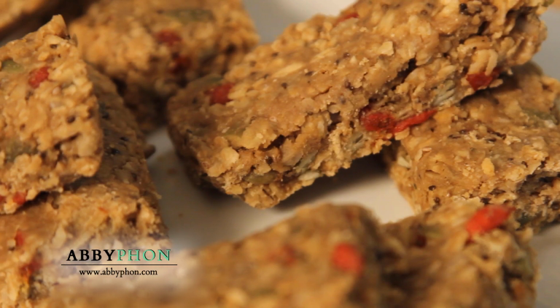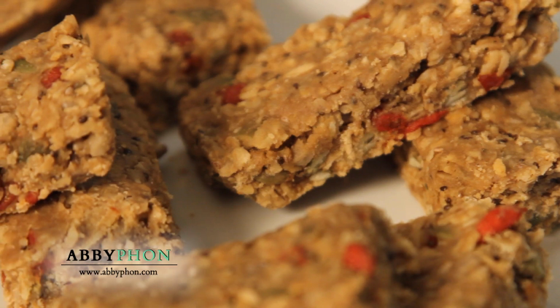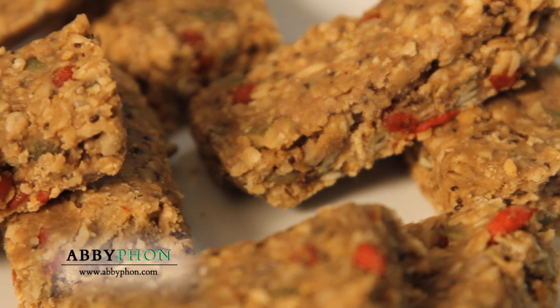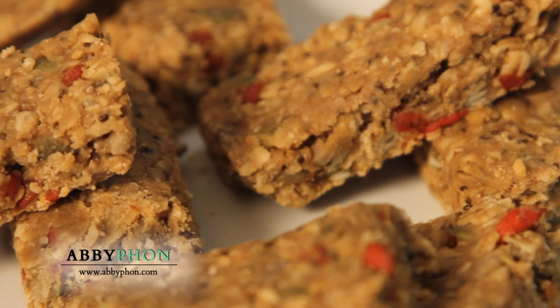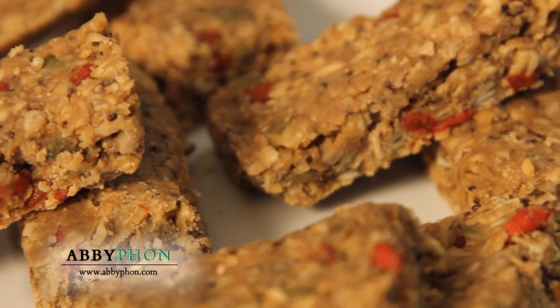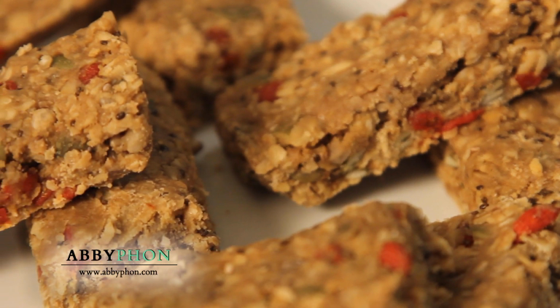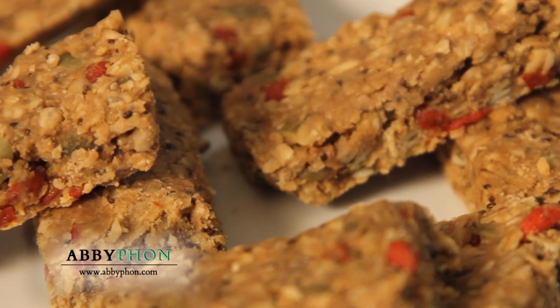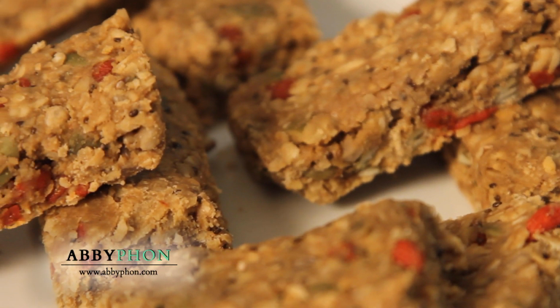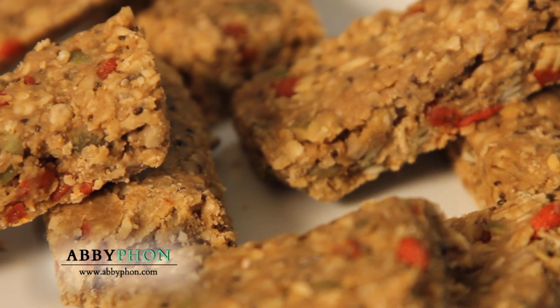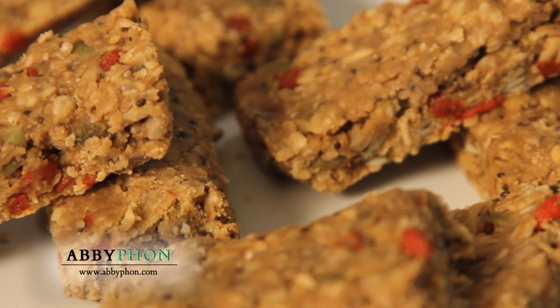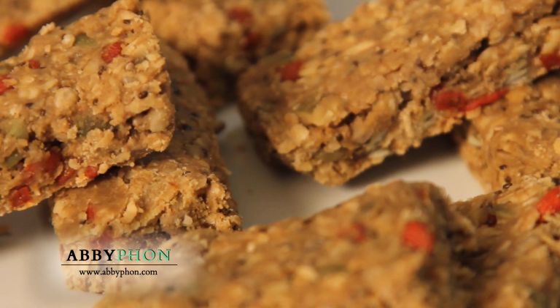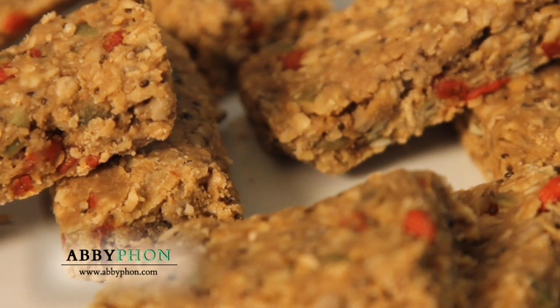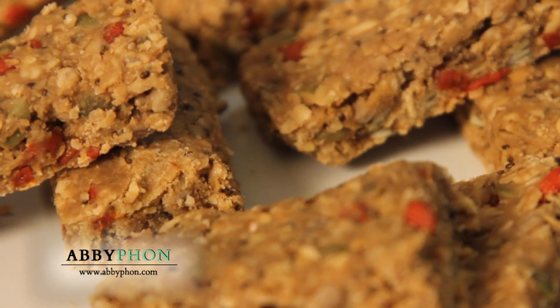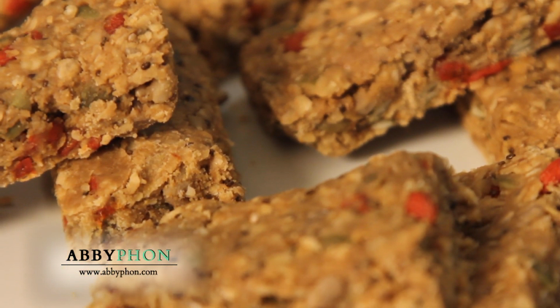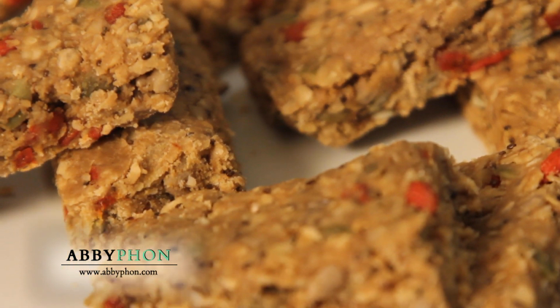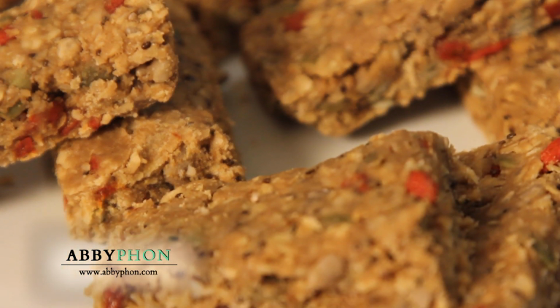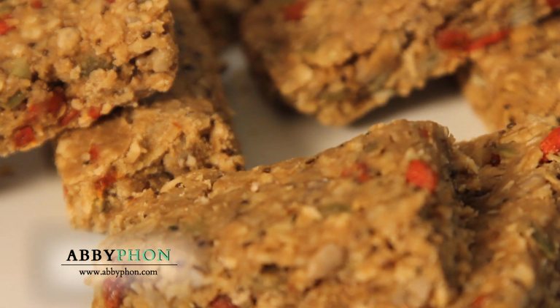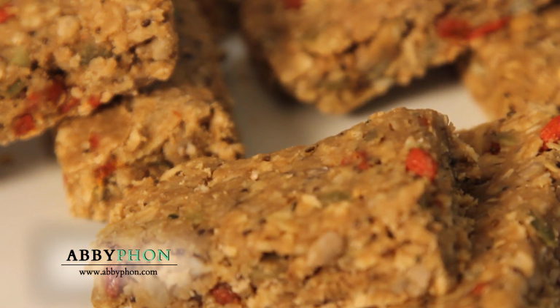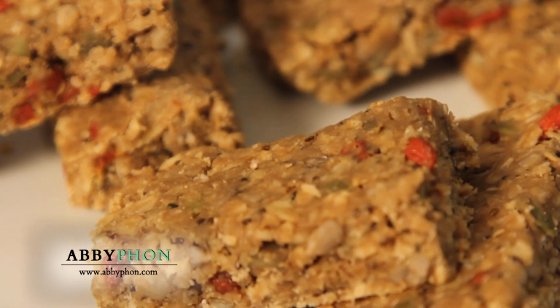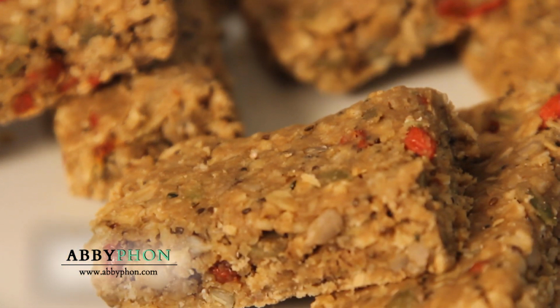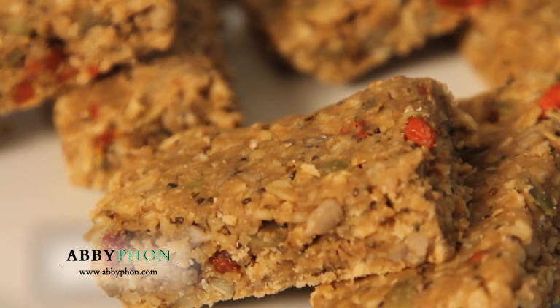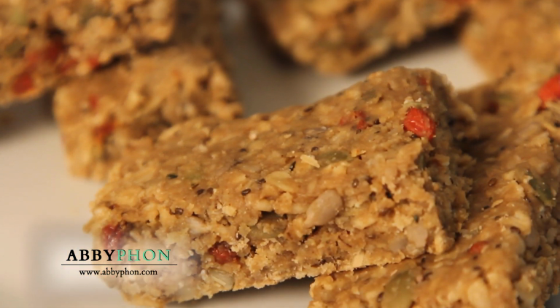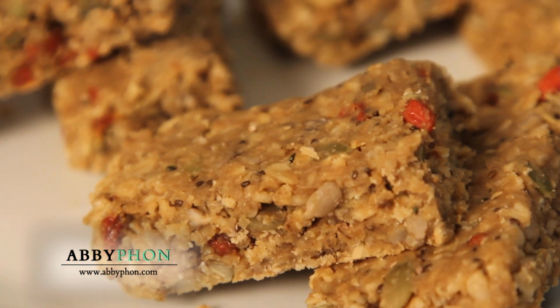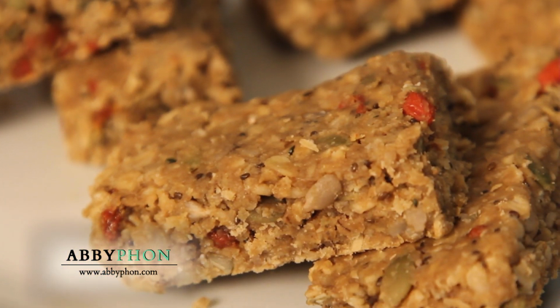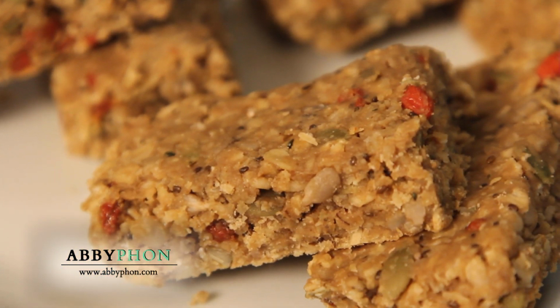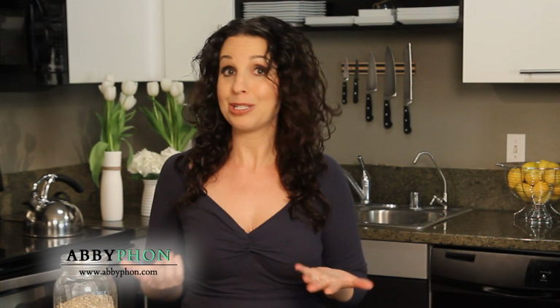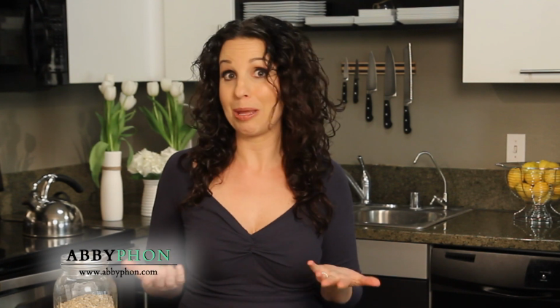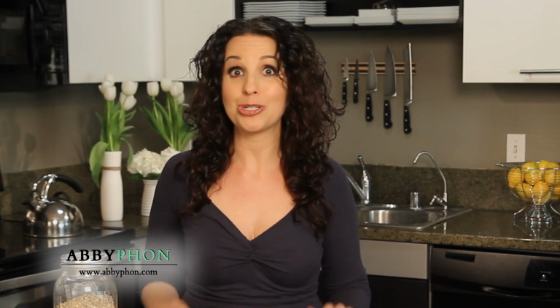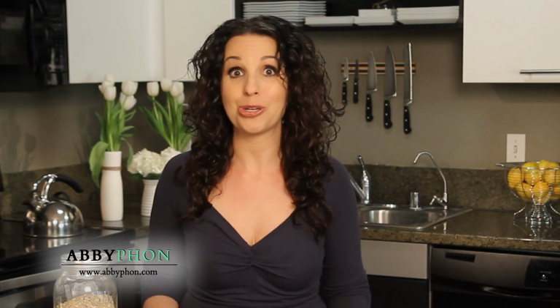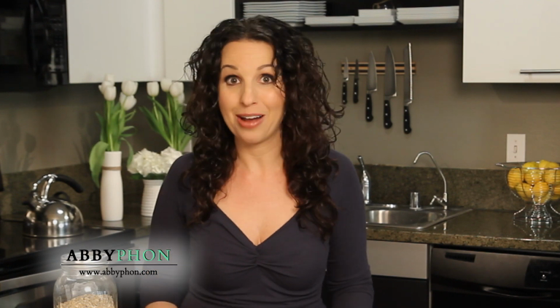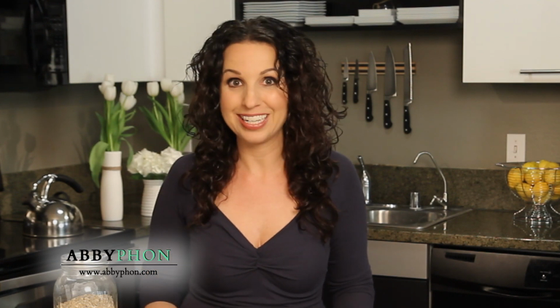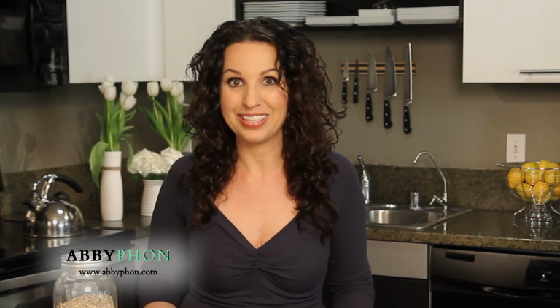So these are vegan, they're nut-free, and they're no-bake. You just dump everything in a bowl and it's done. Let me show you how I do it.